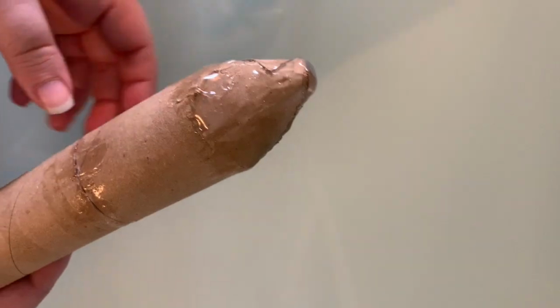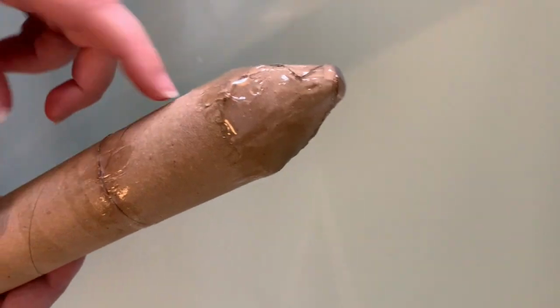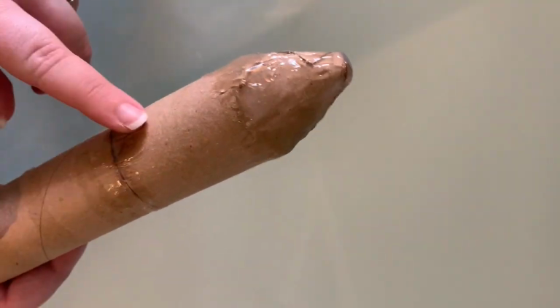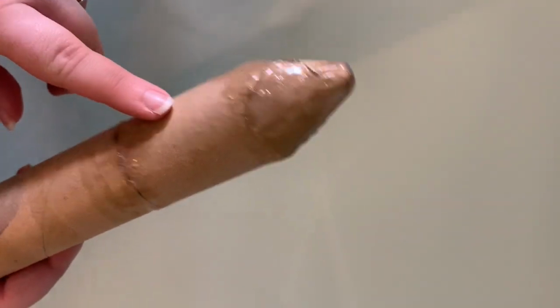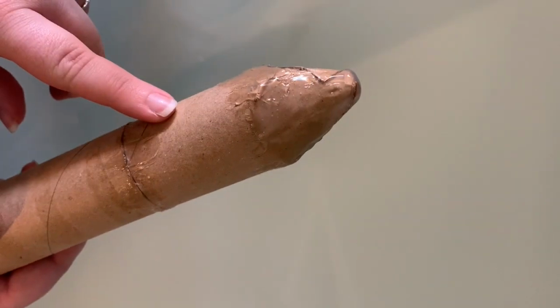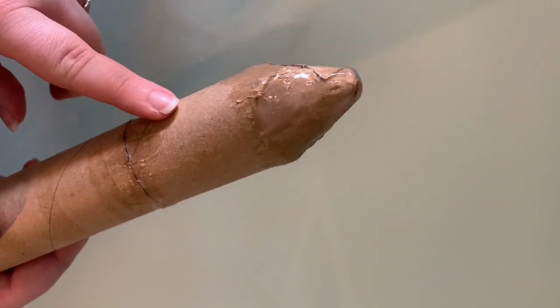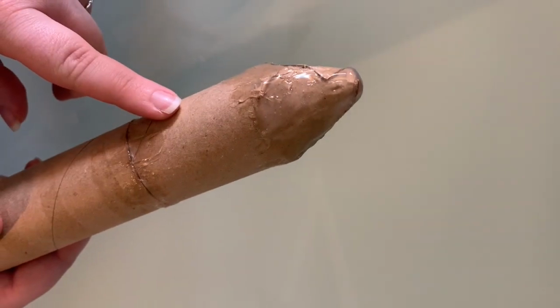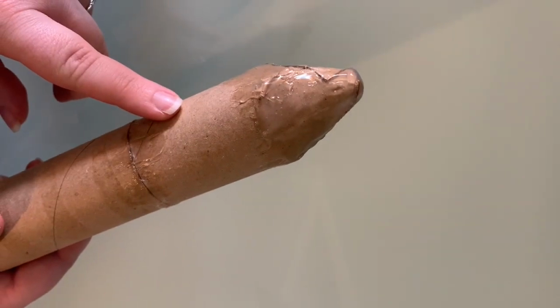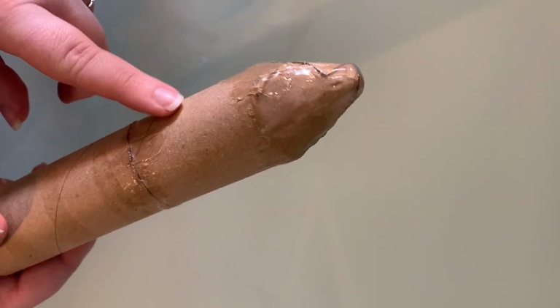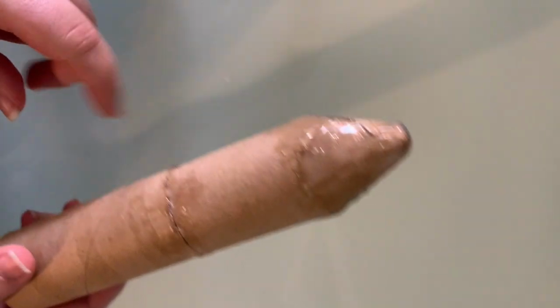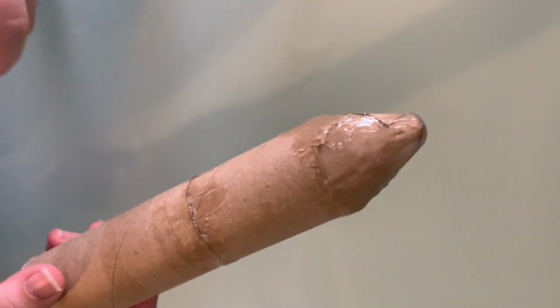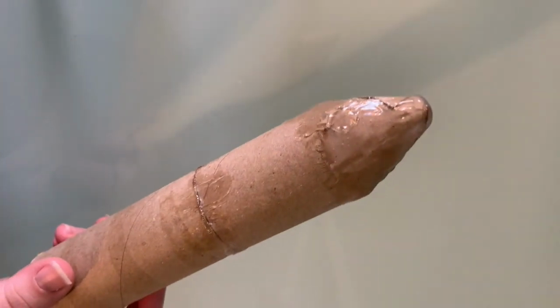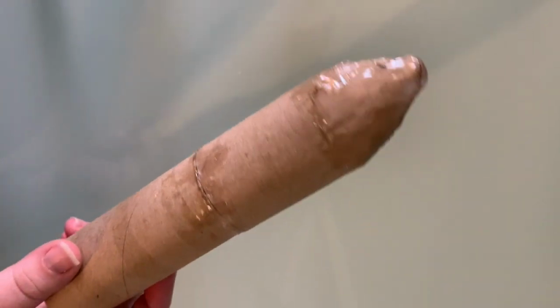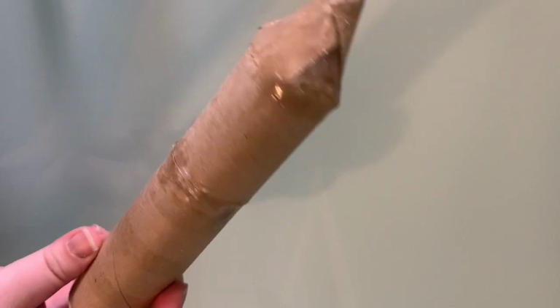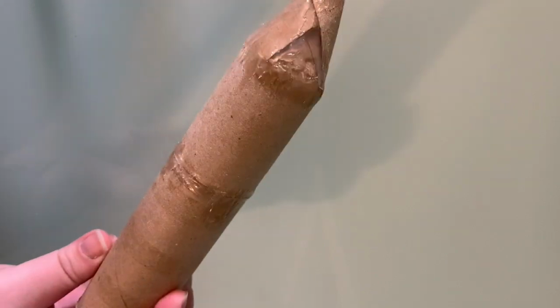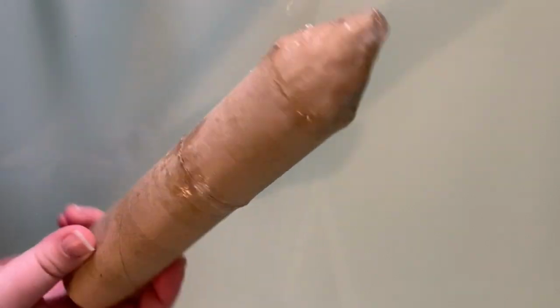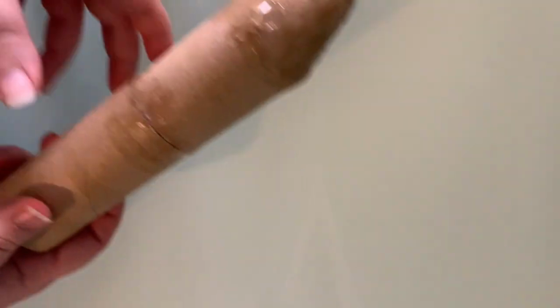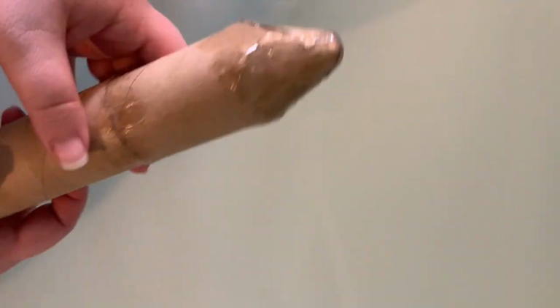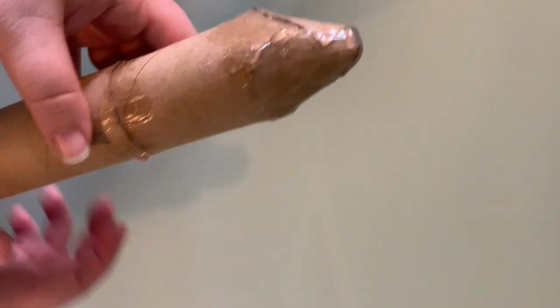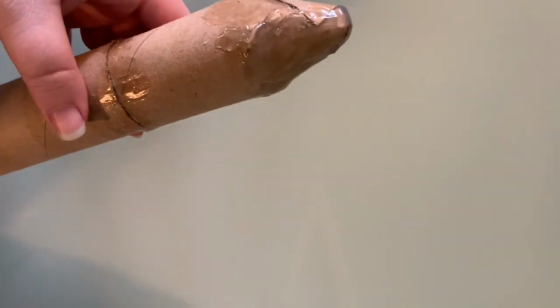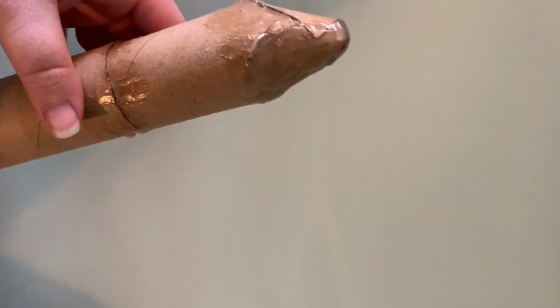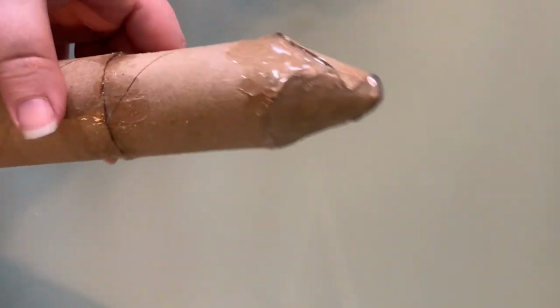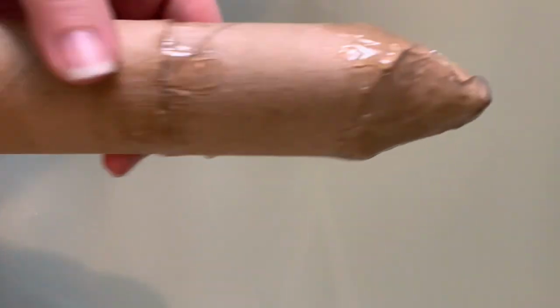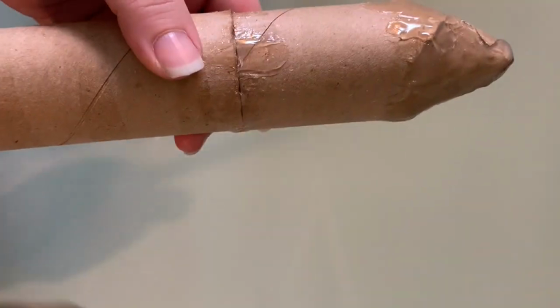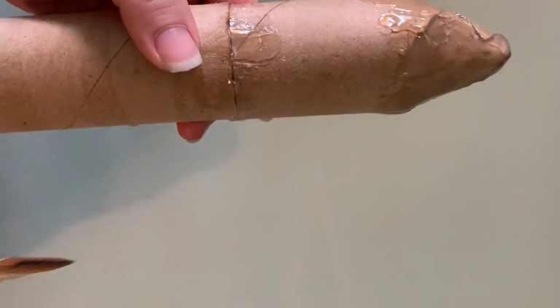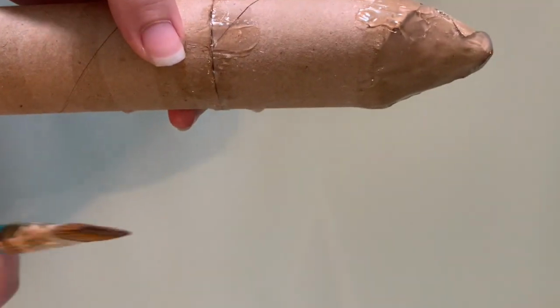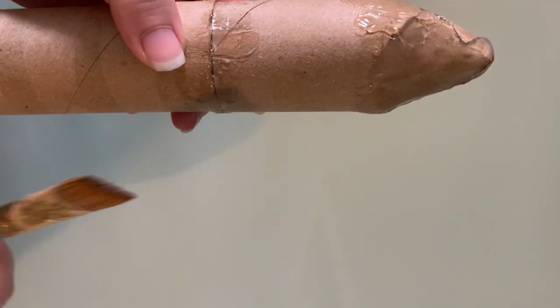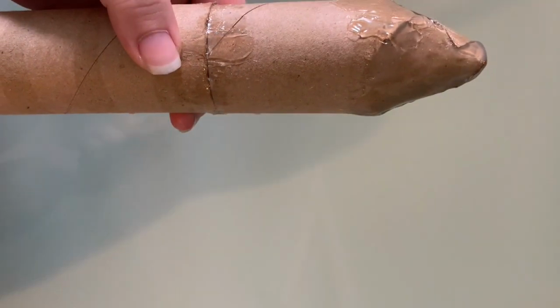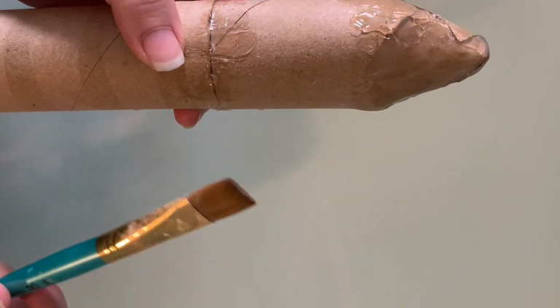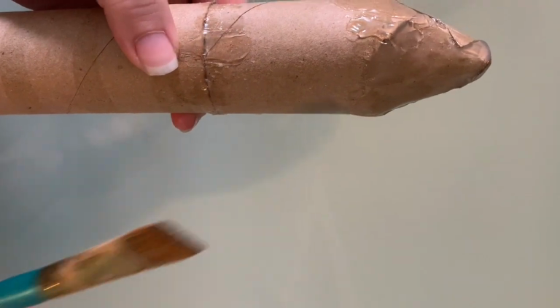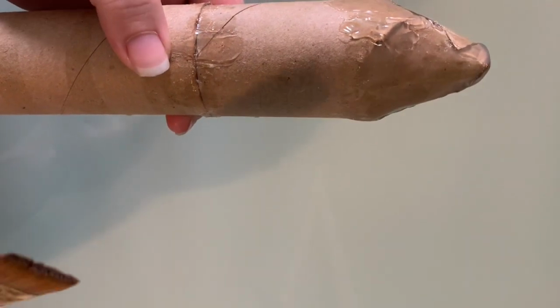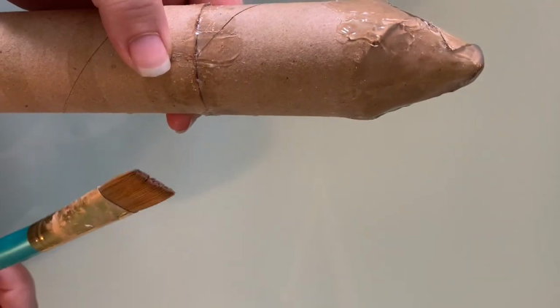Now that it's dry, I can go ahead and start painting the tube white.